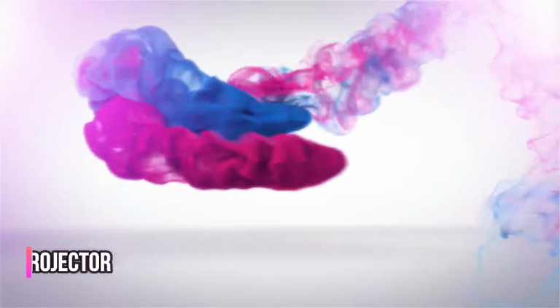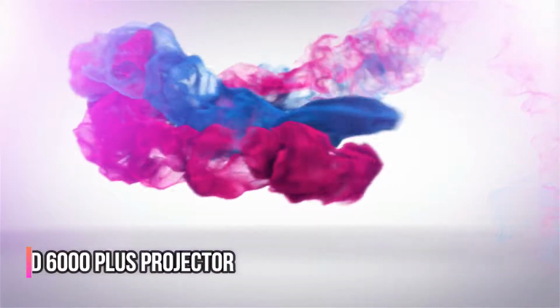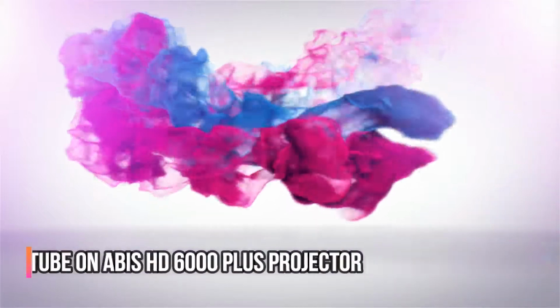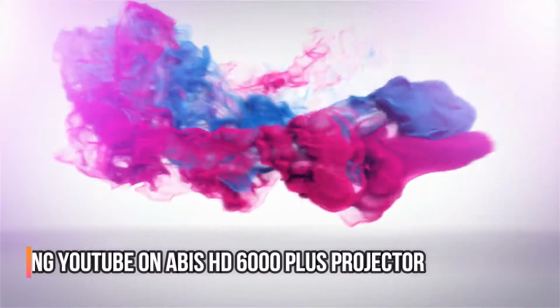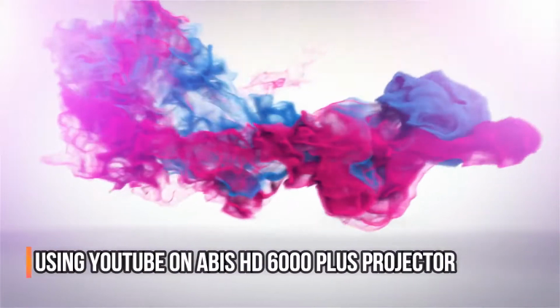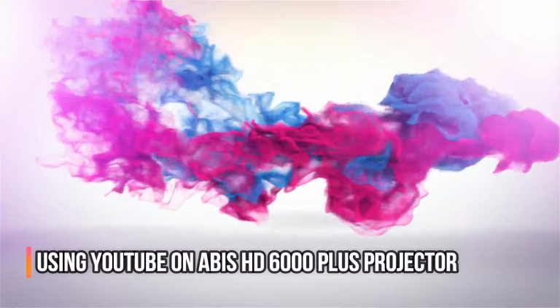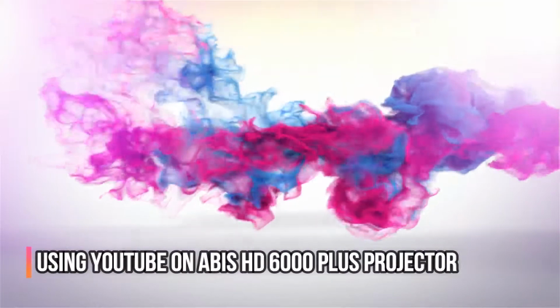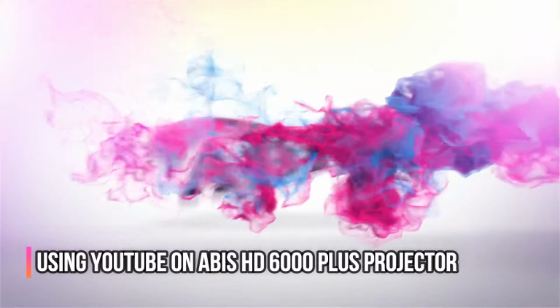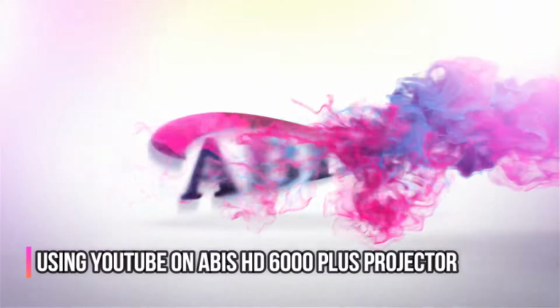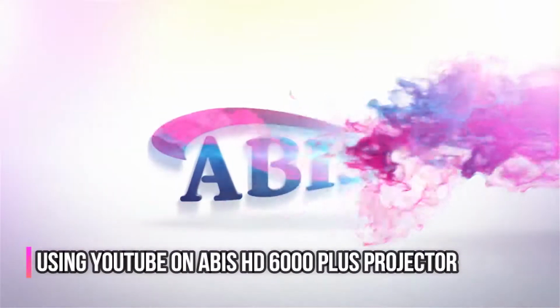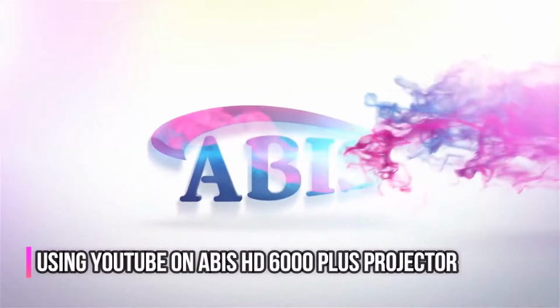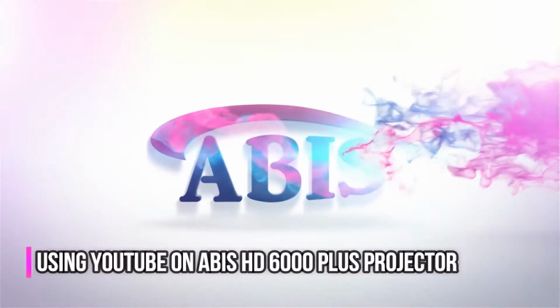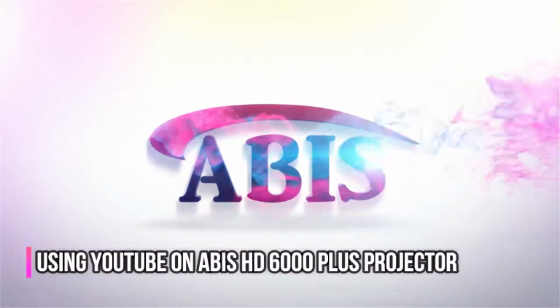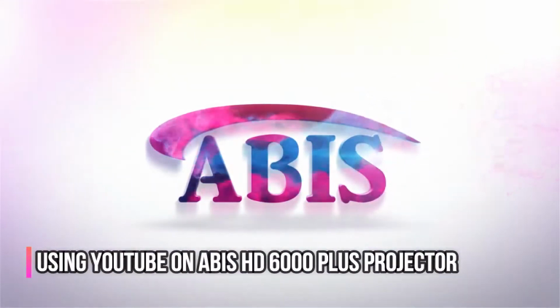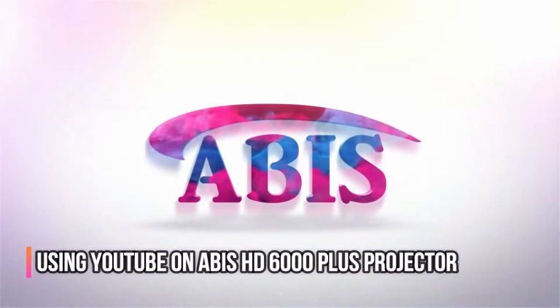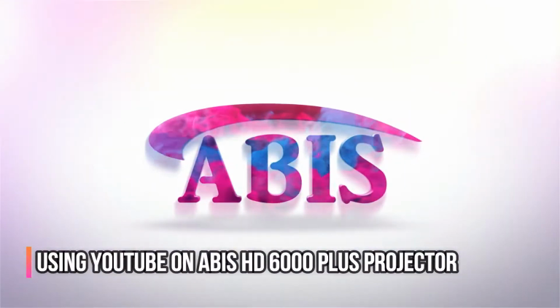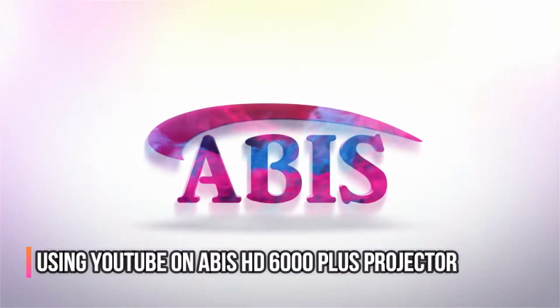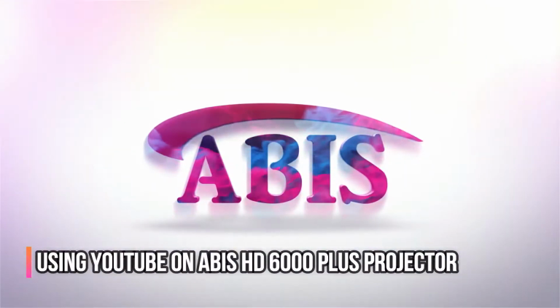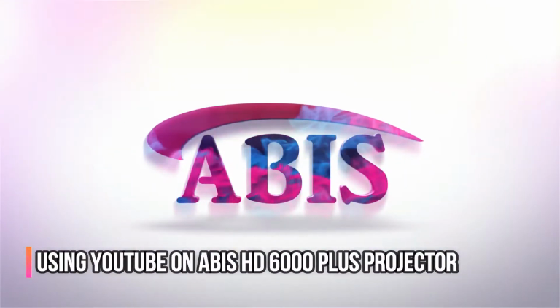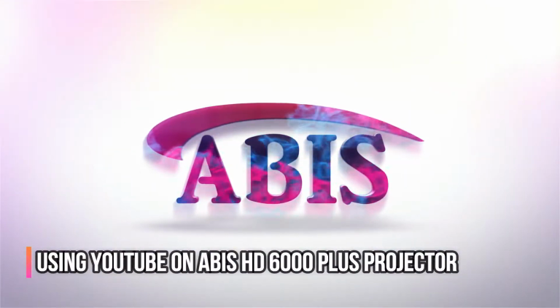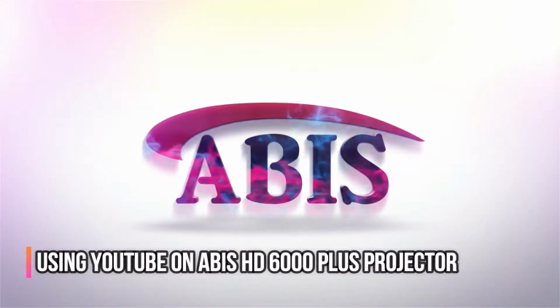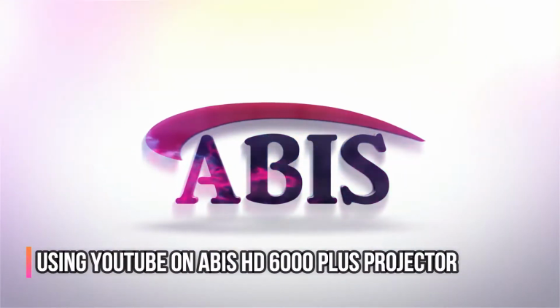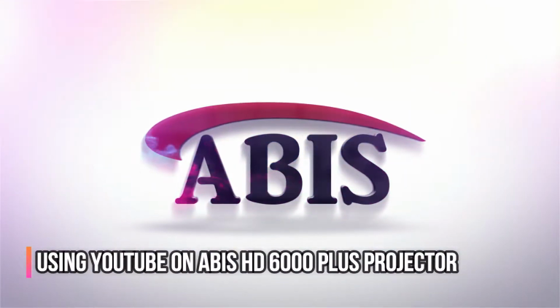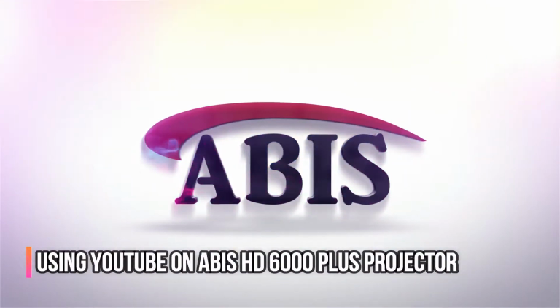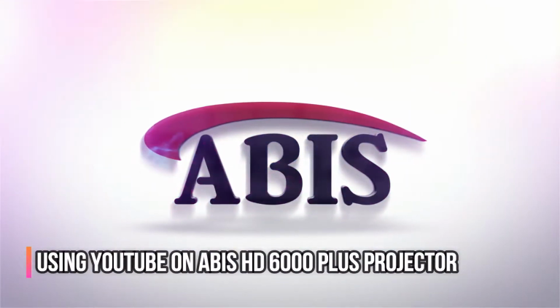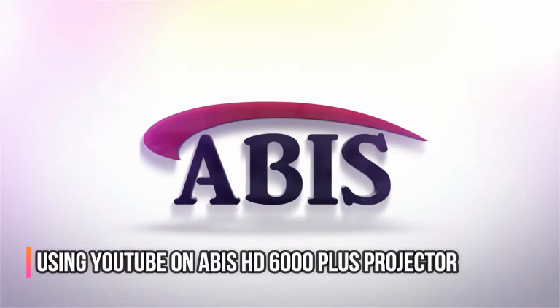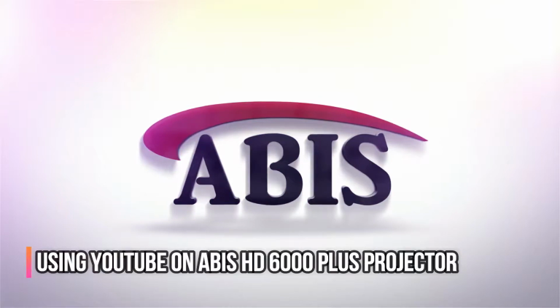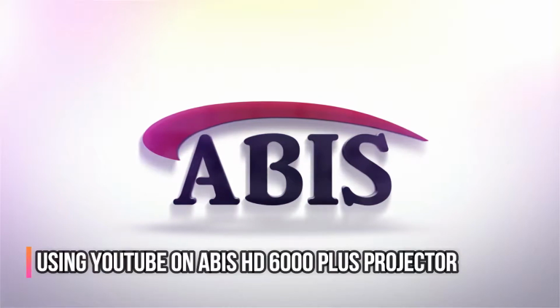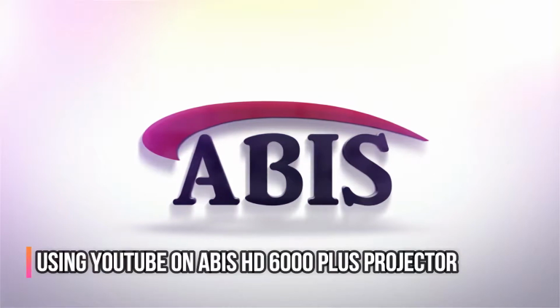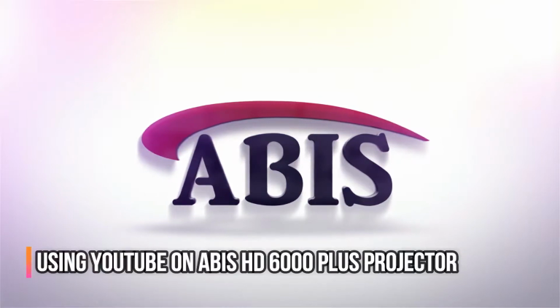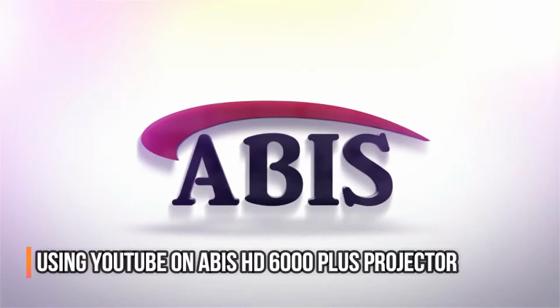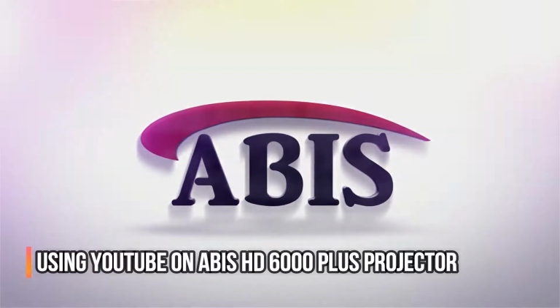In this video we will see how to use YouTube on the ABIS HD 6000 Plus projector.